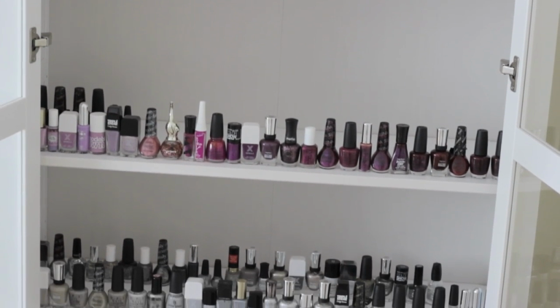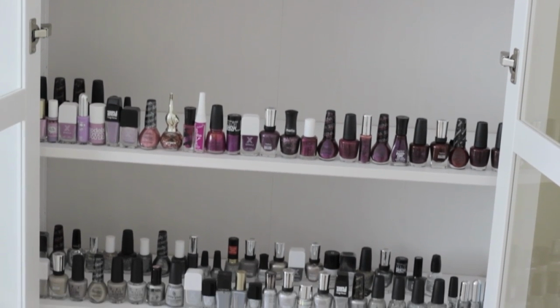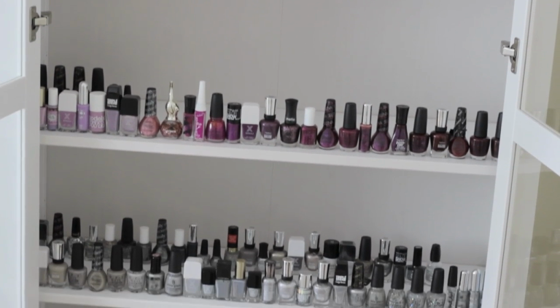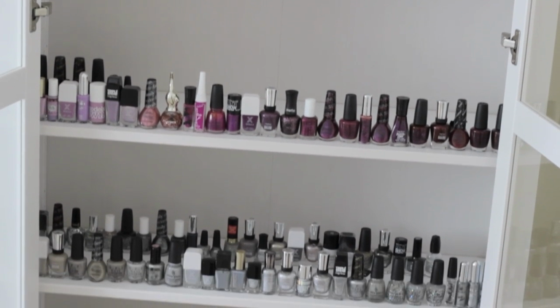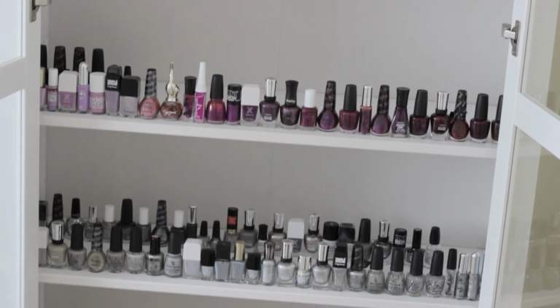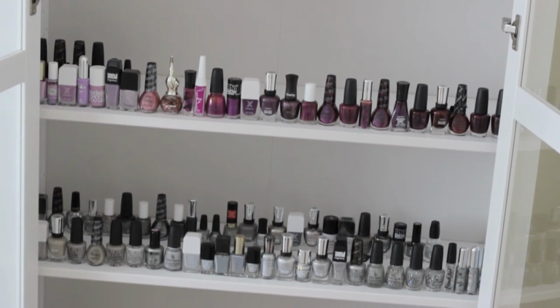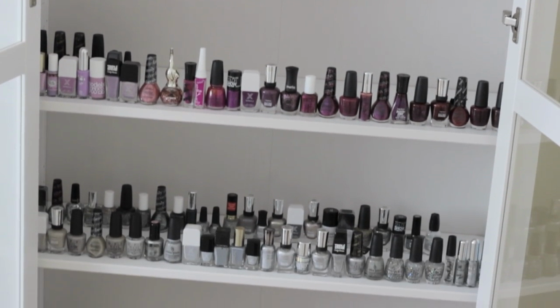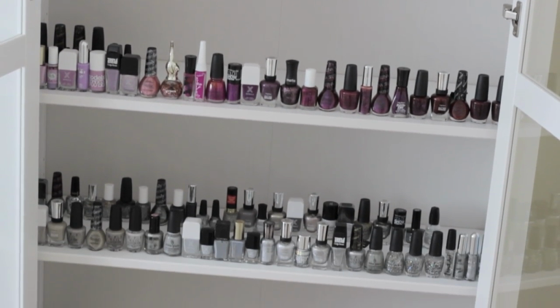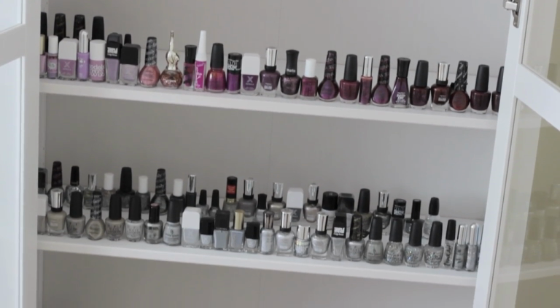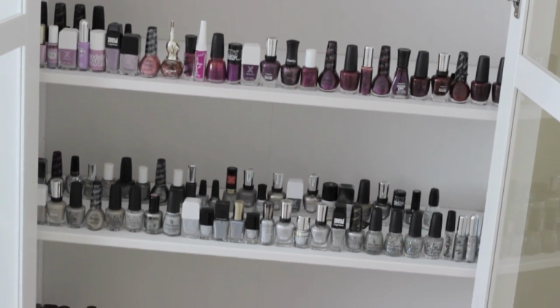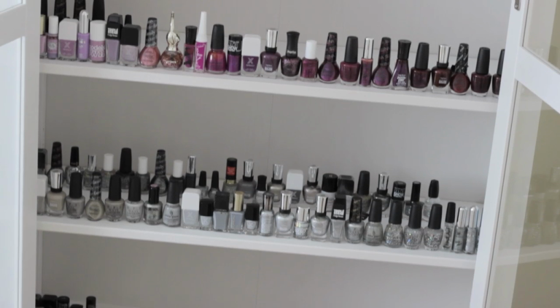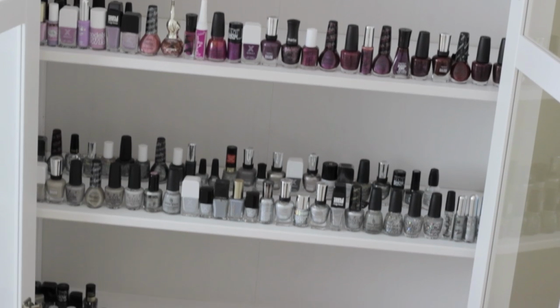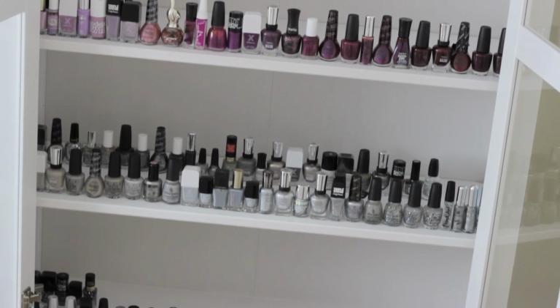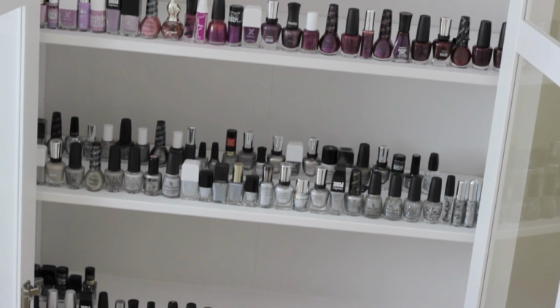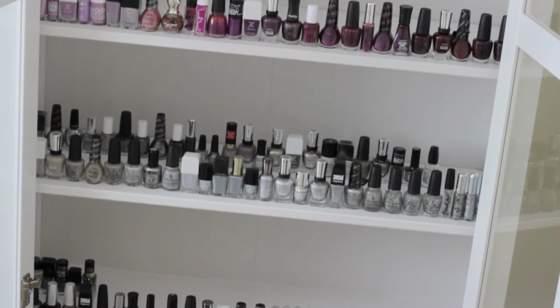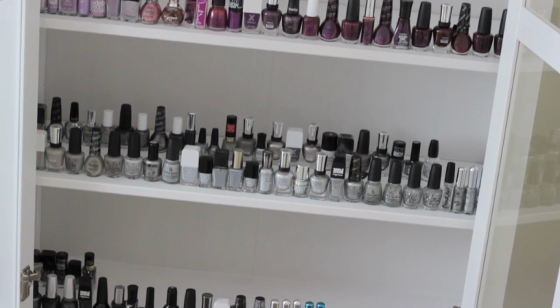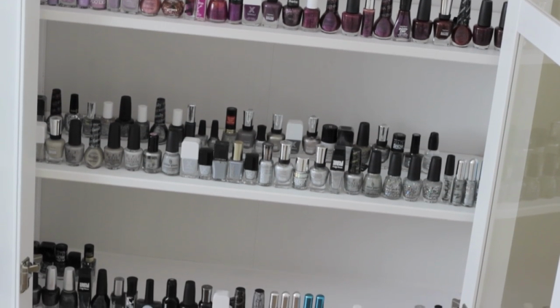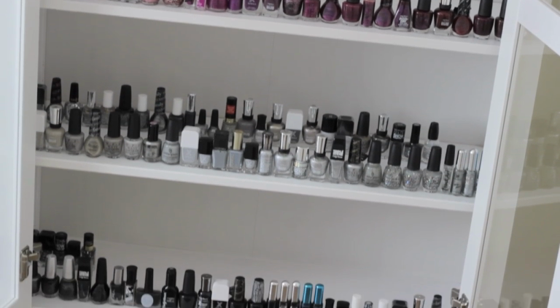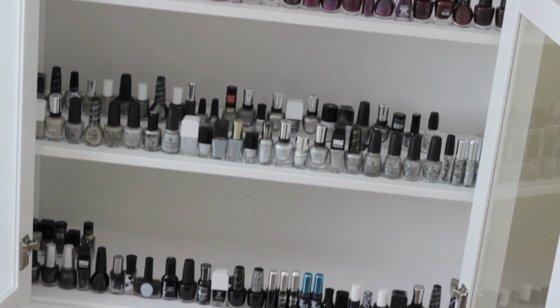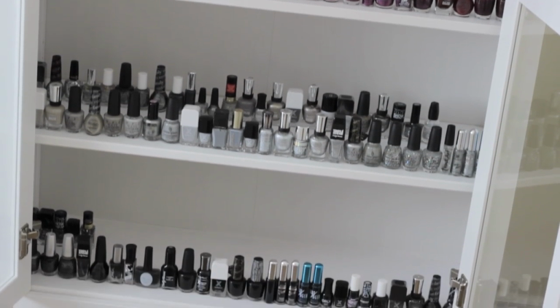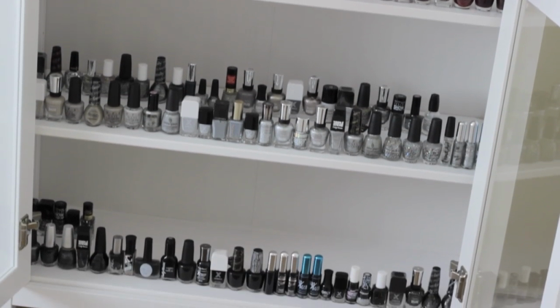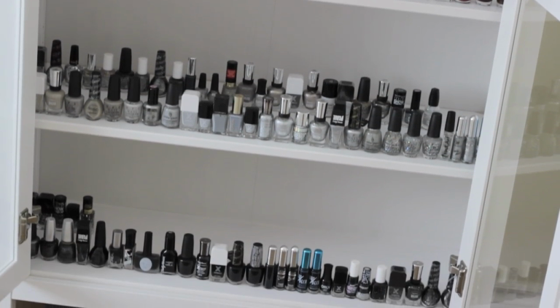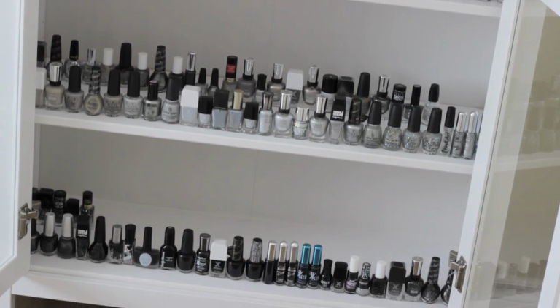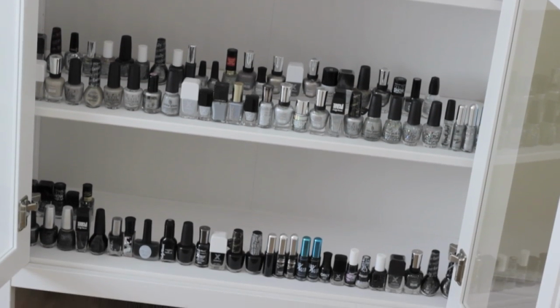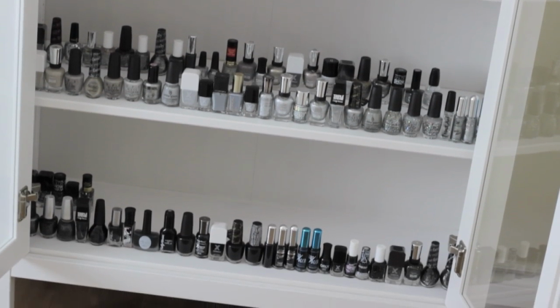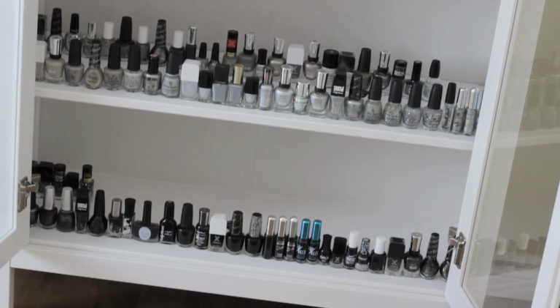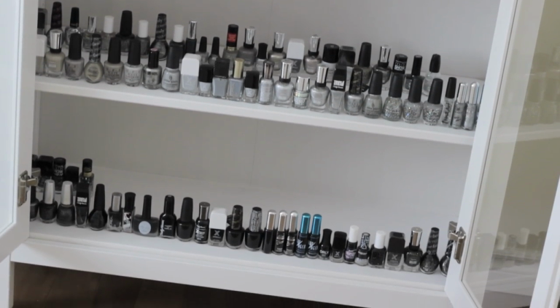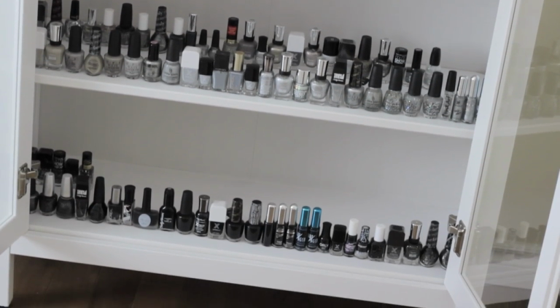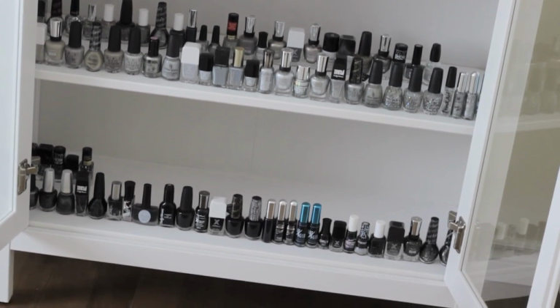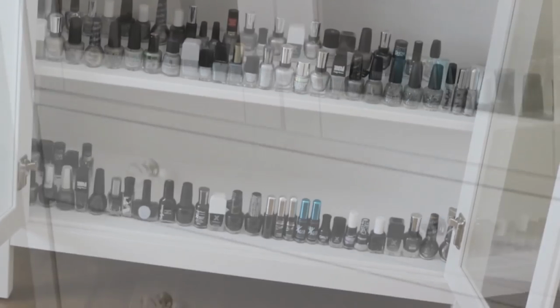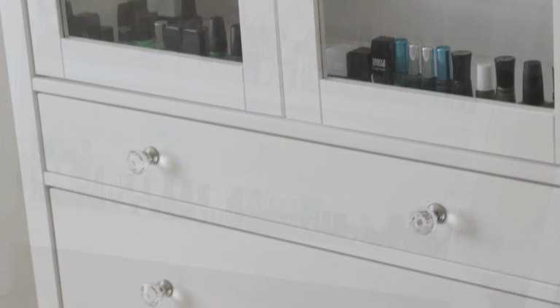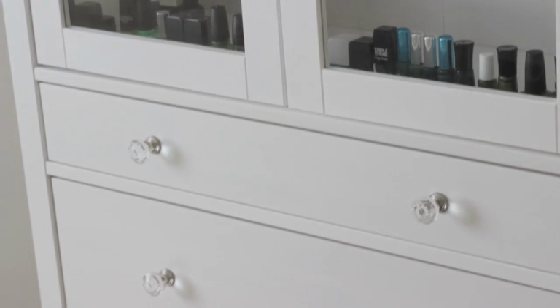Finally, you can see my silvers, silver glitters, grays, and ending with solid black.